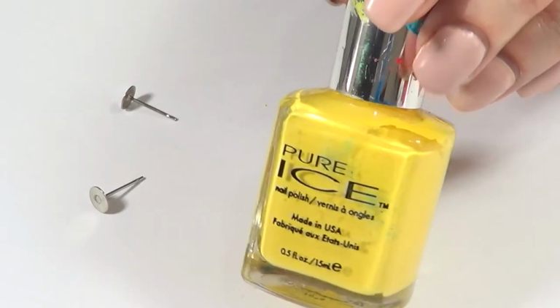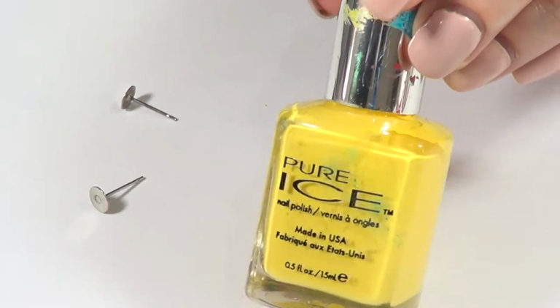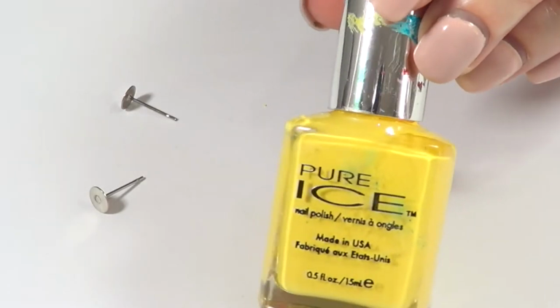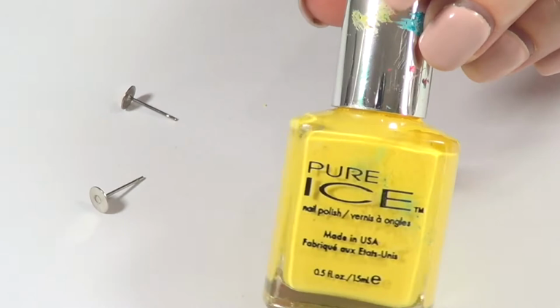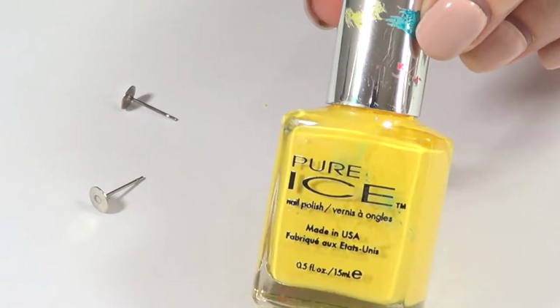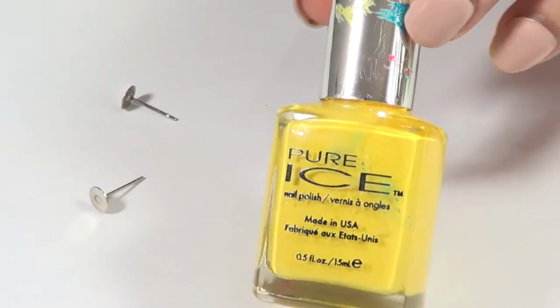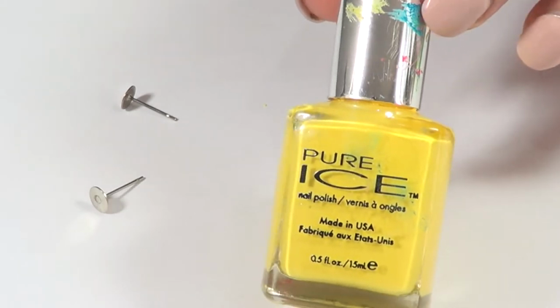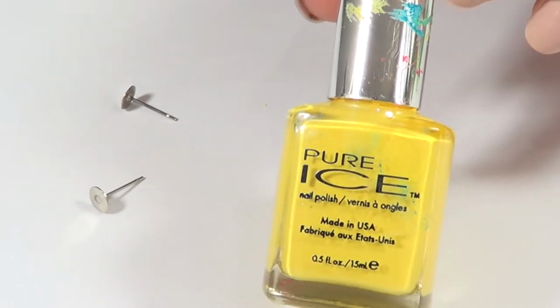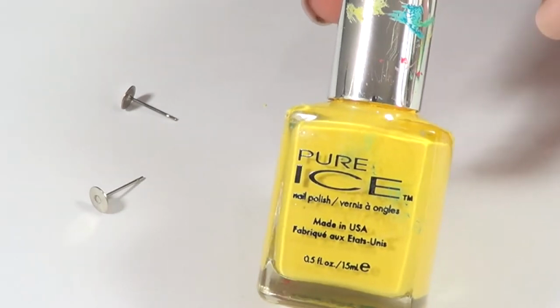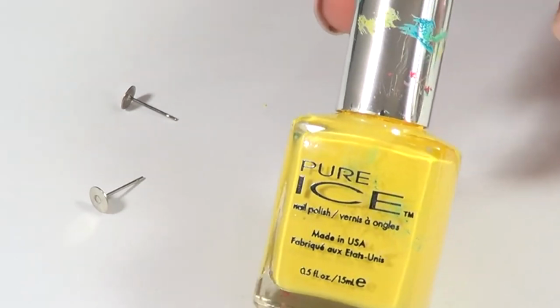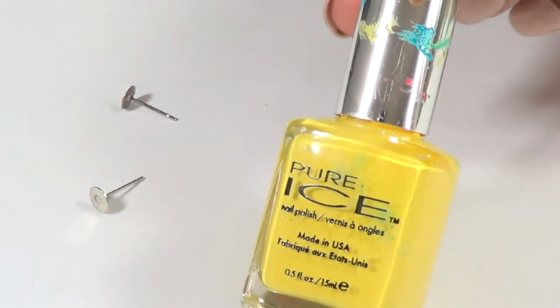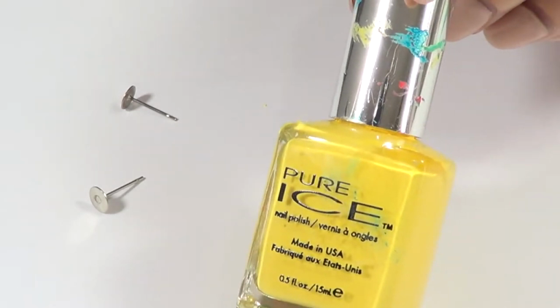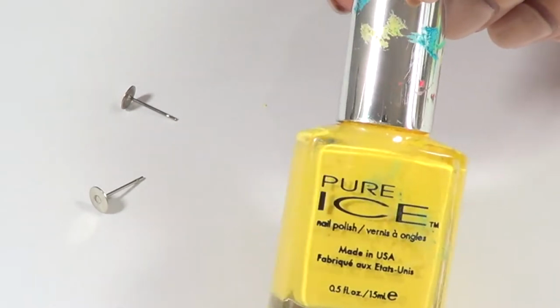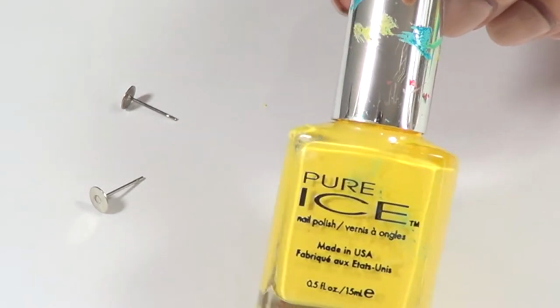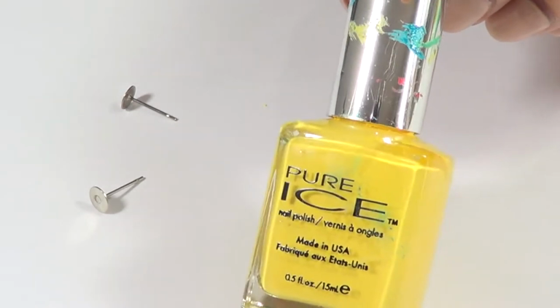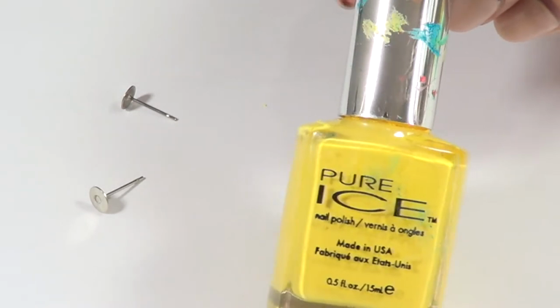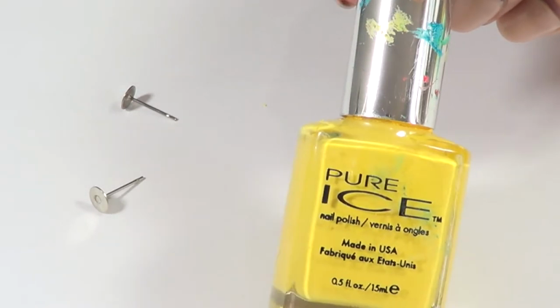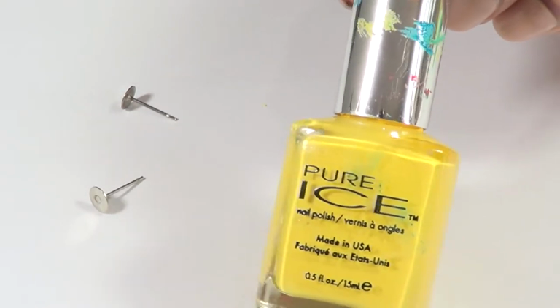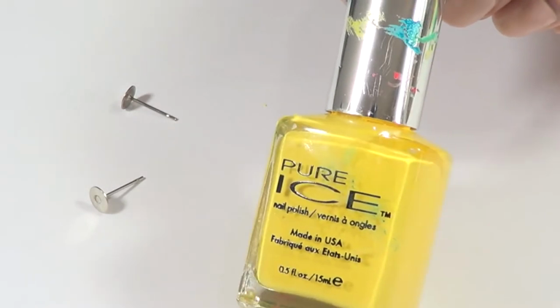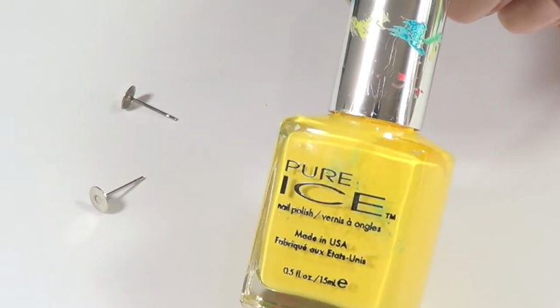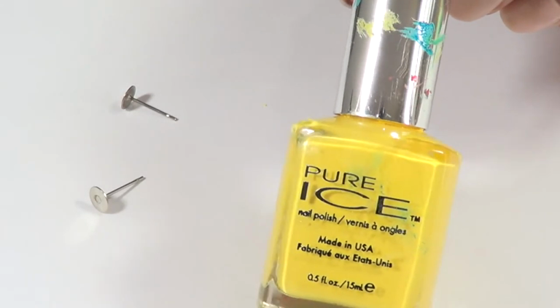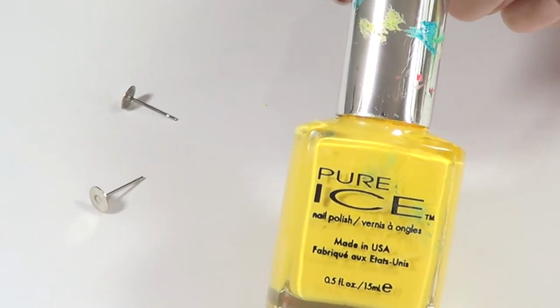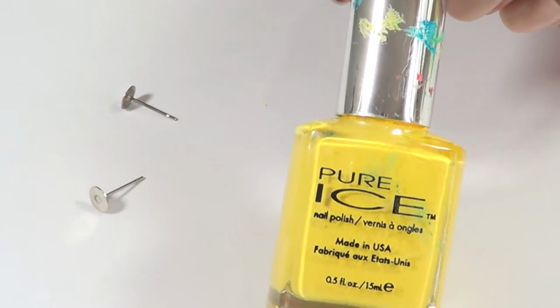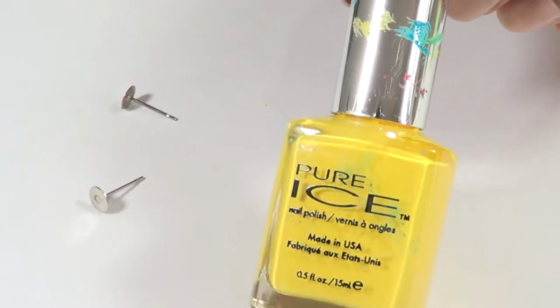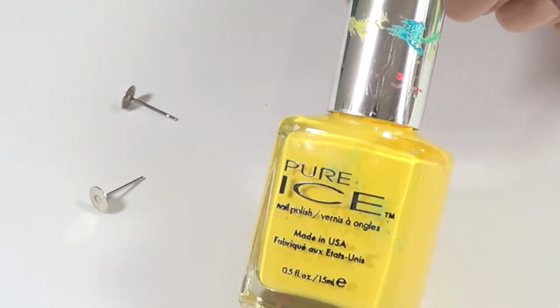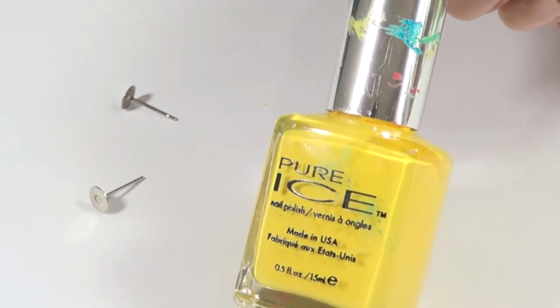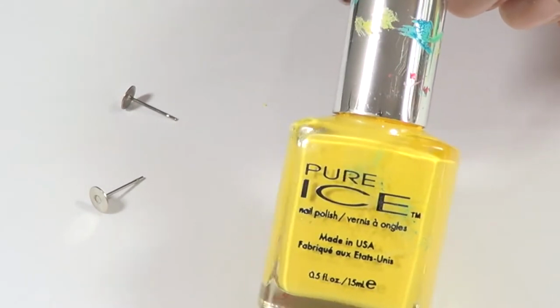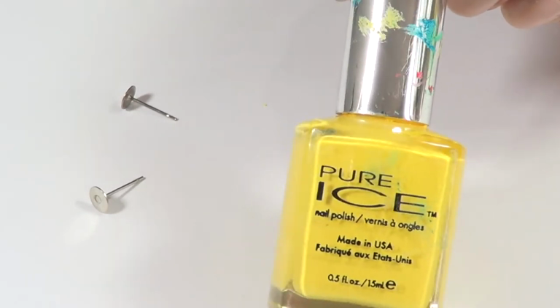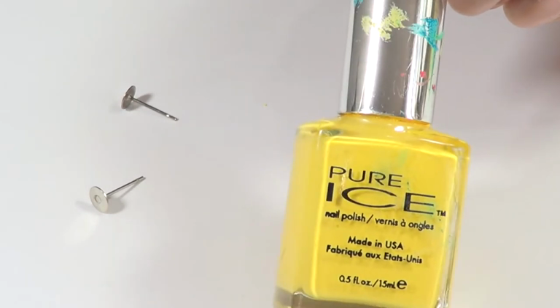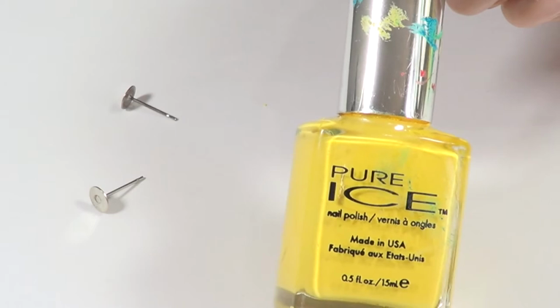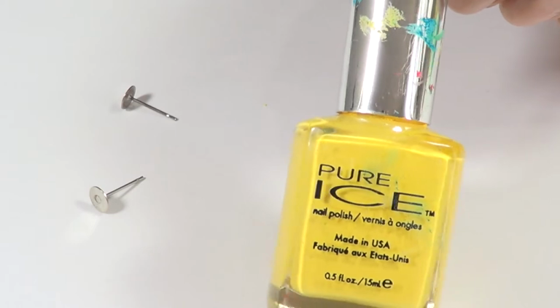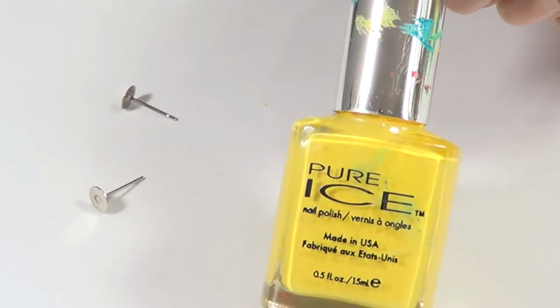The cap is incredibly gross. I should have cleaned this before showing this to you, but I promise I will after this.